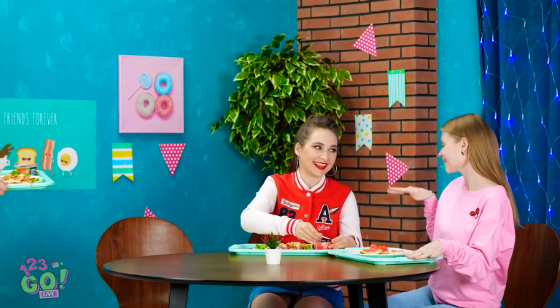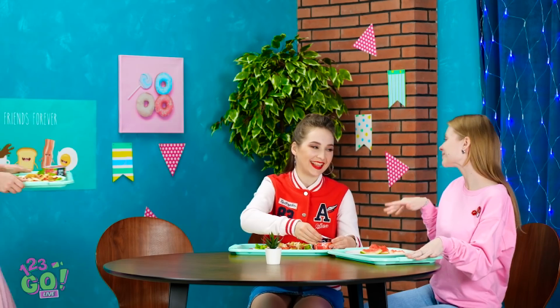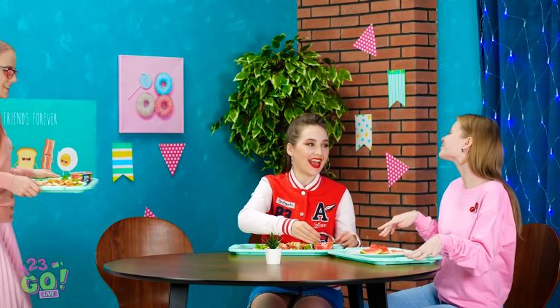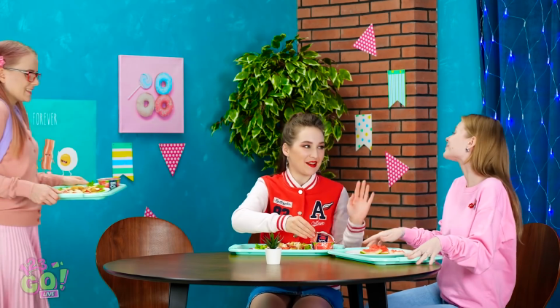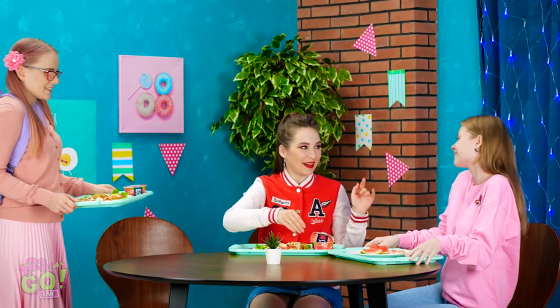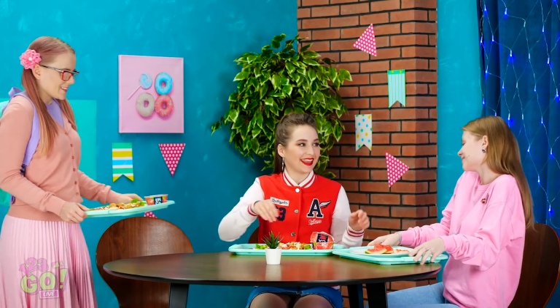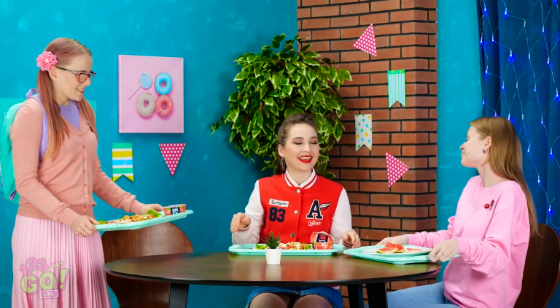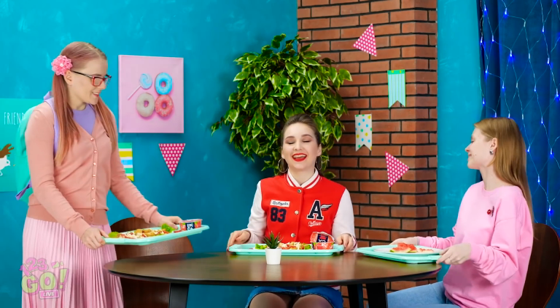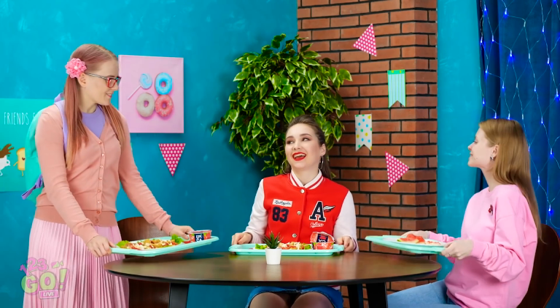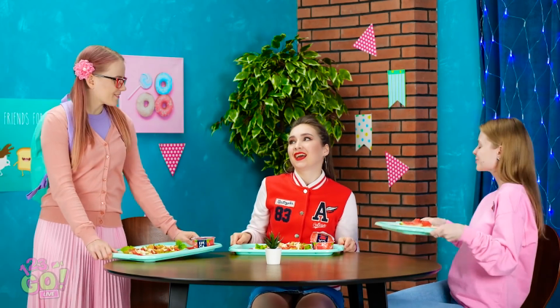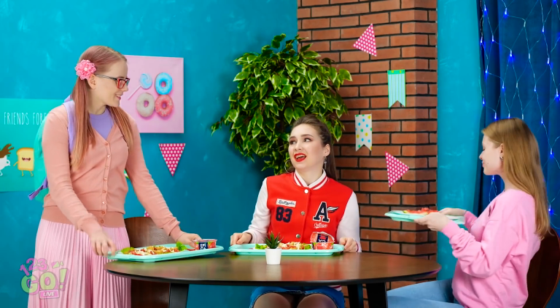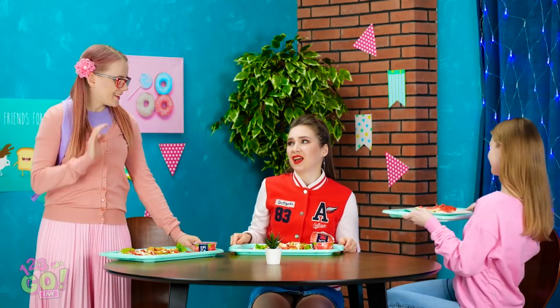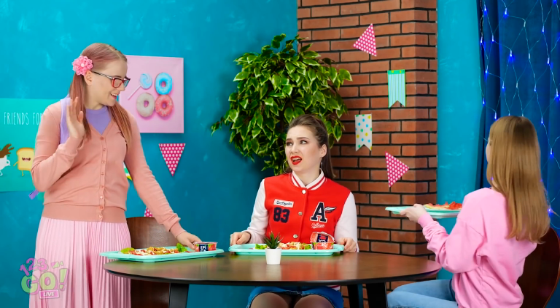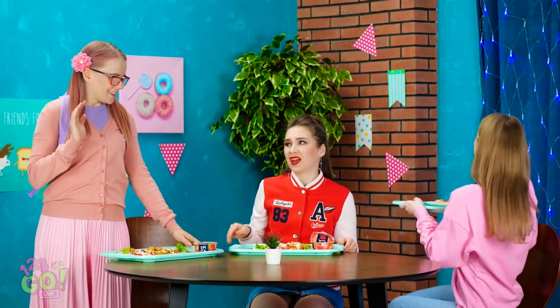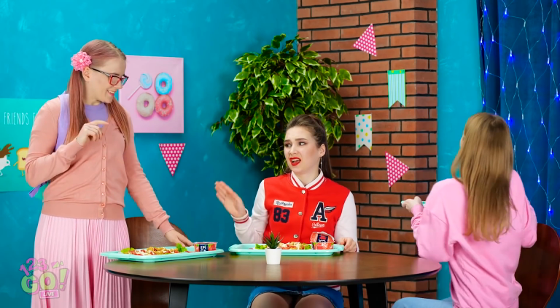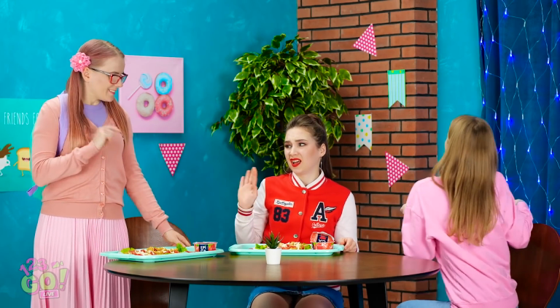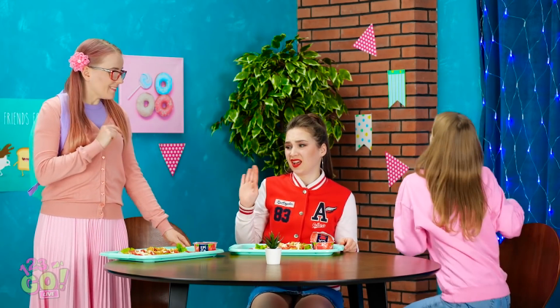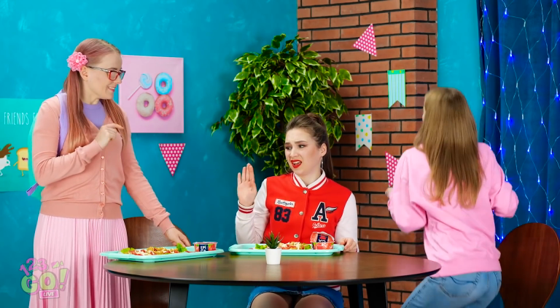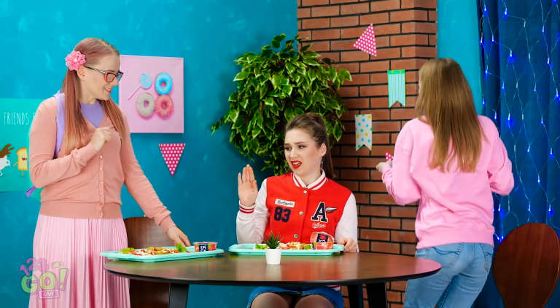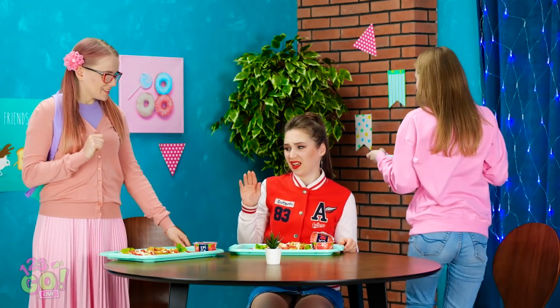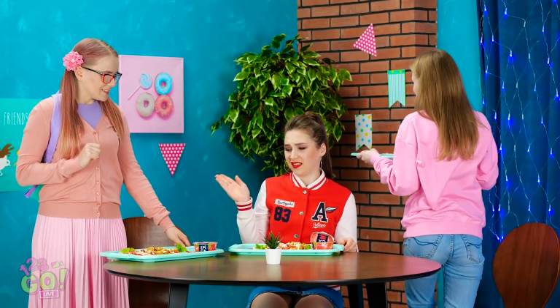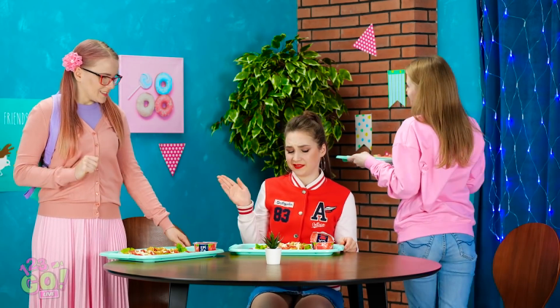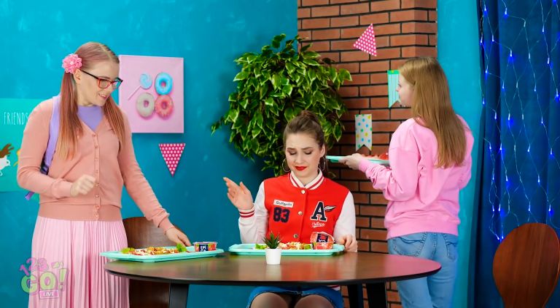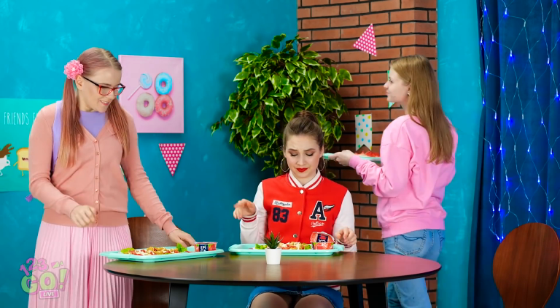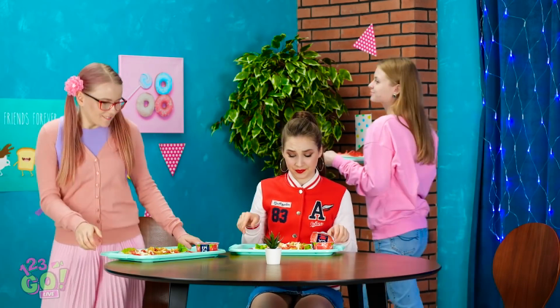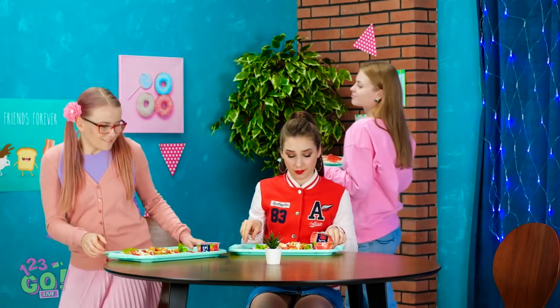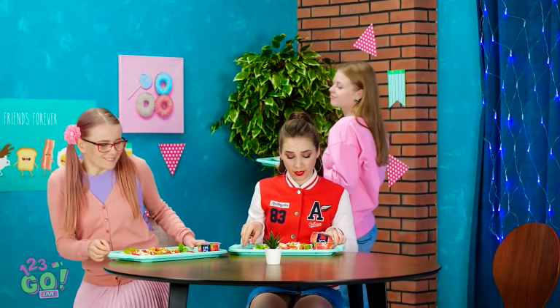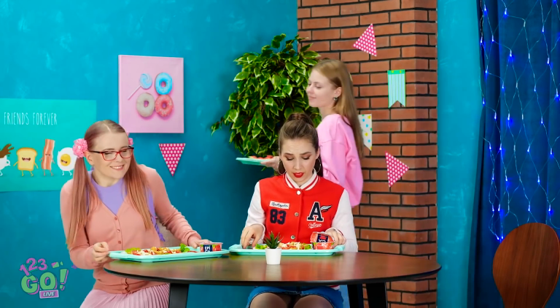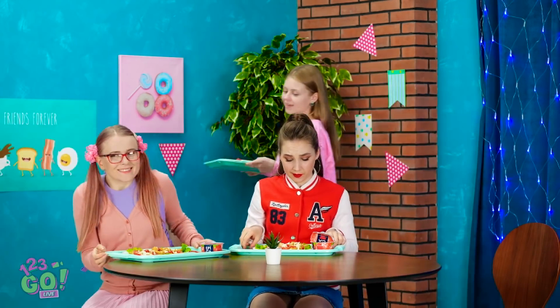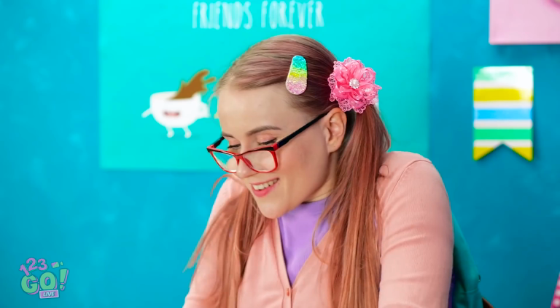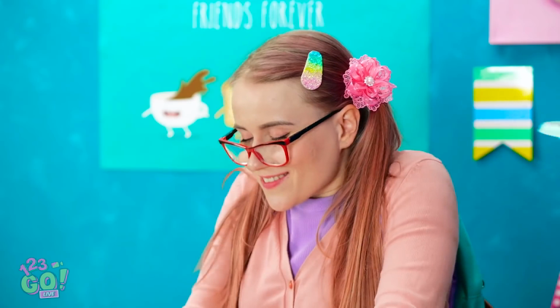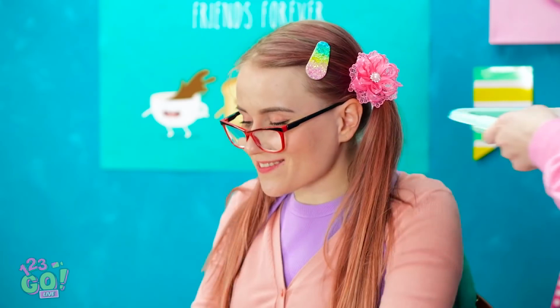I'll see you after math class, Annie. Hi, Annie. Is it okay if I sit here?